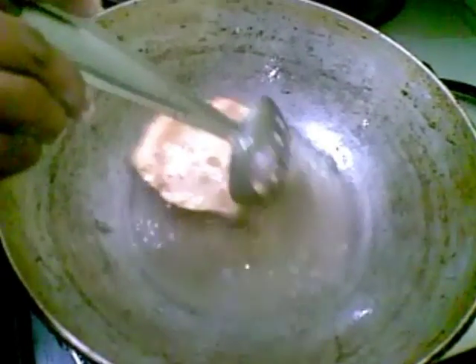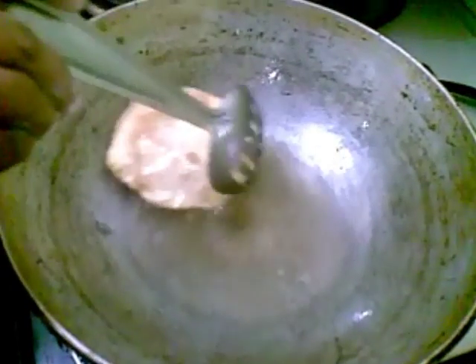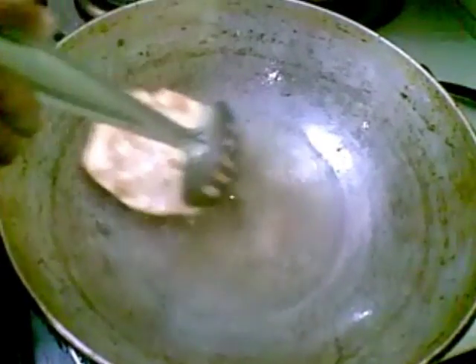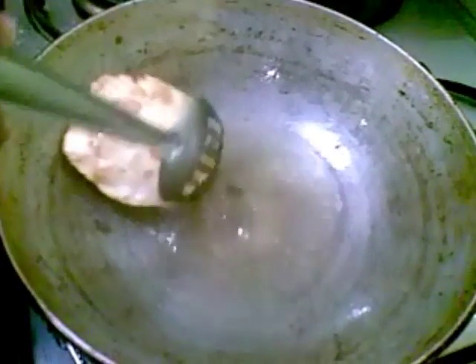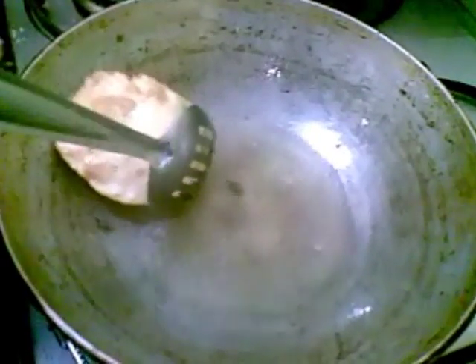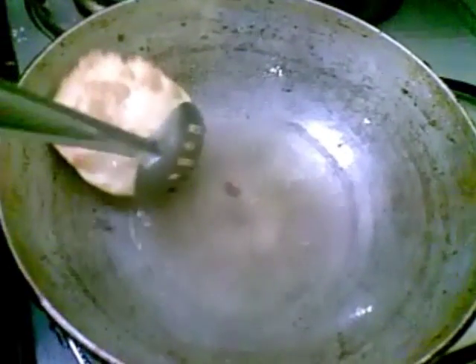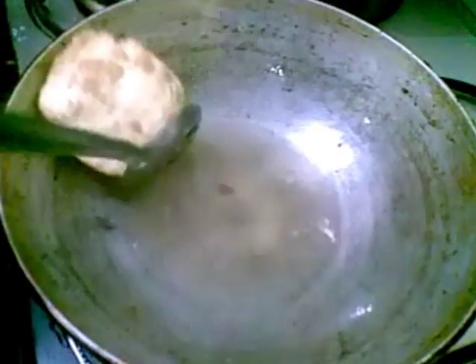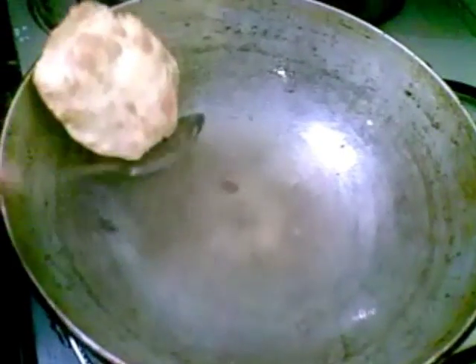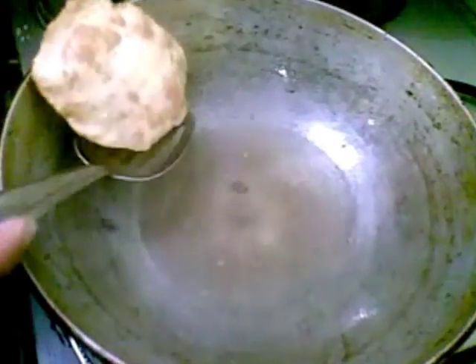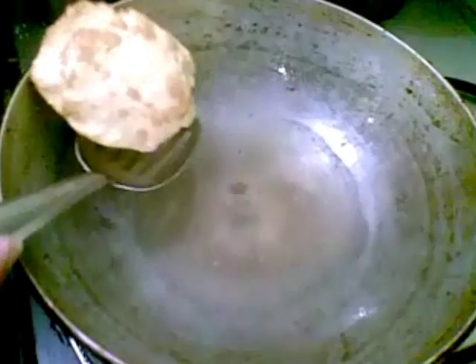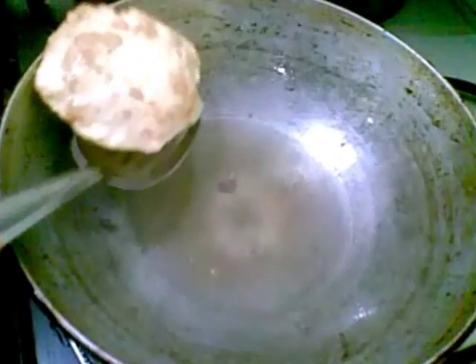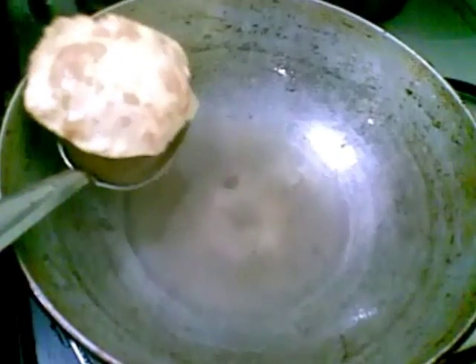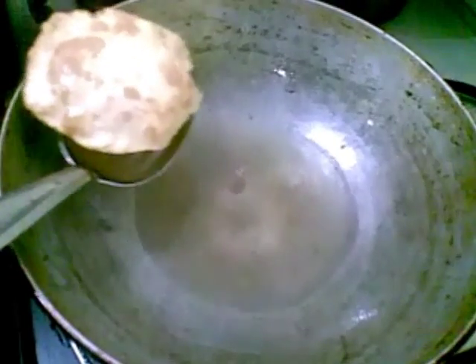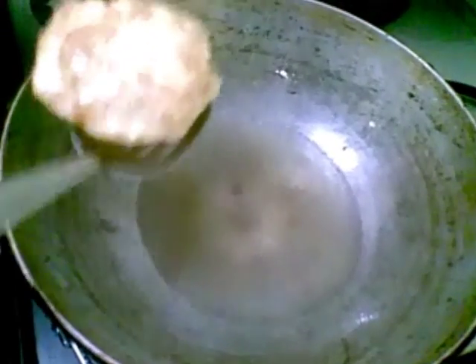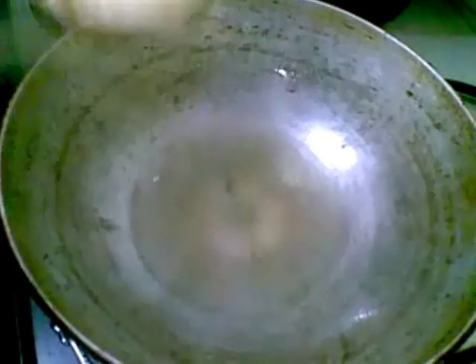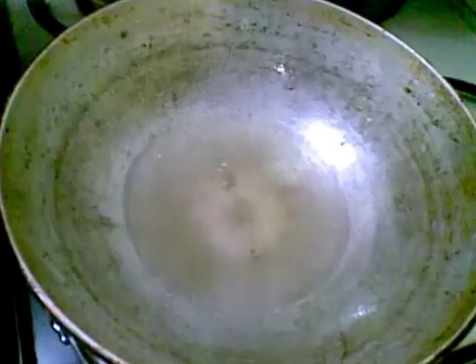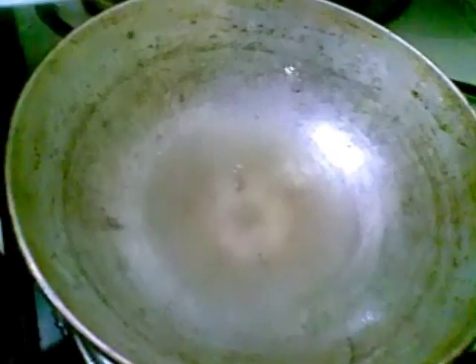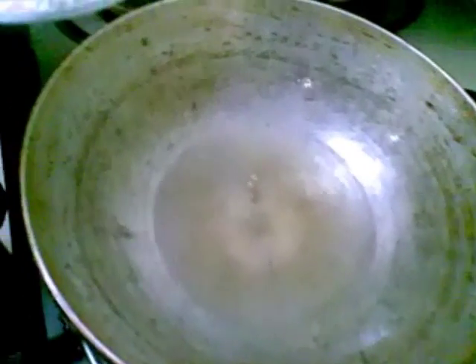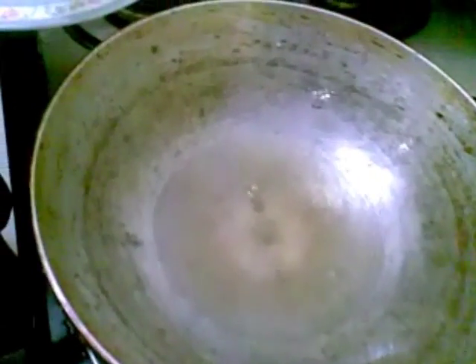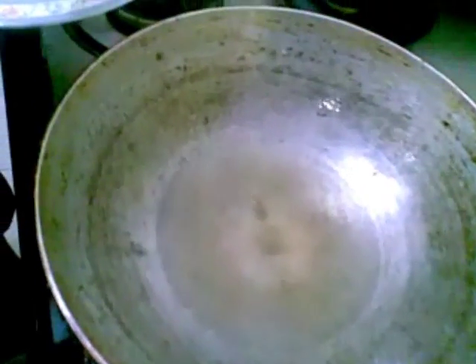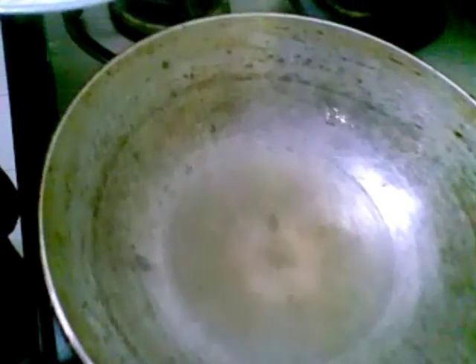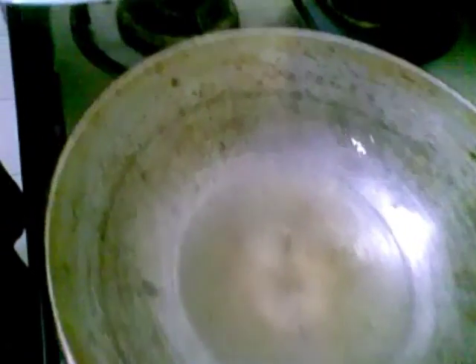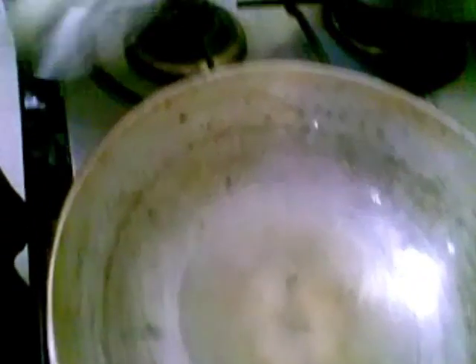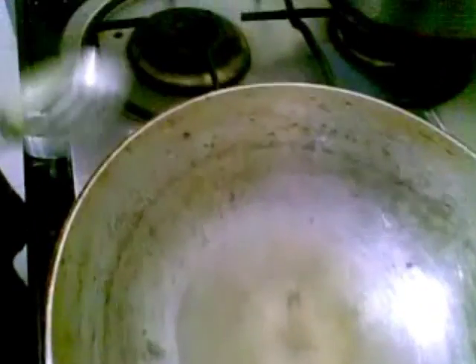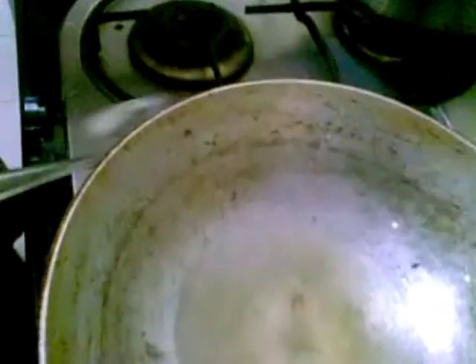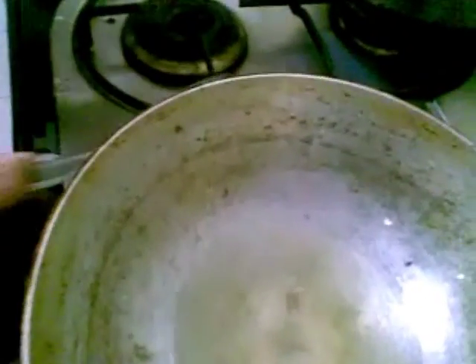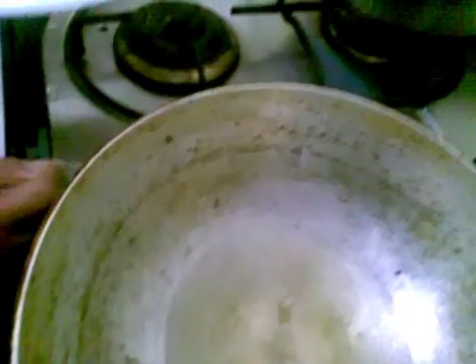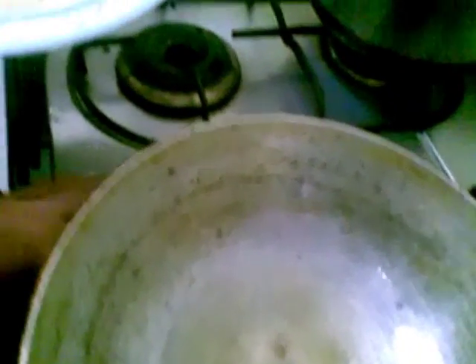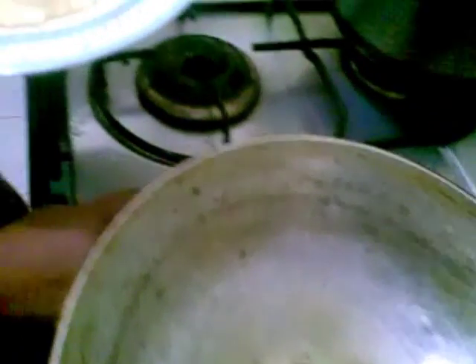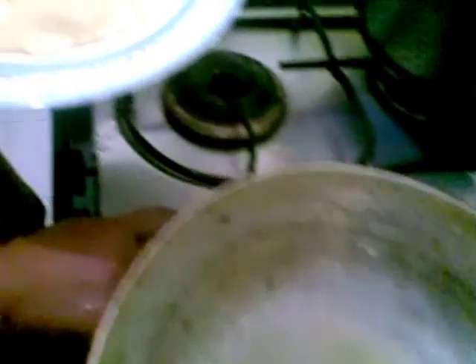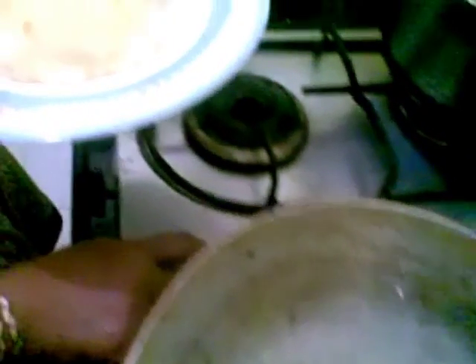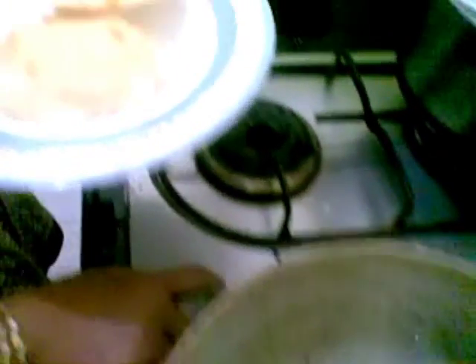Our puris are ready. You can have this with your favorite curry.